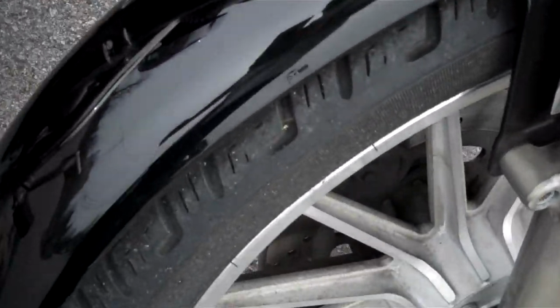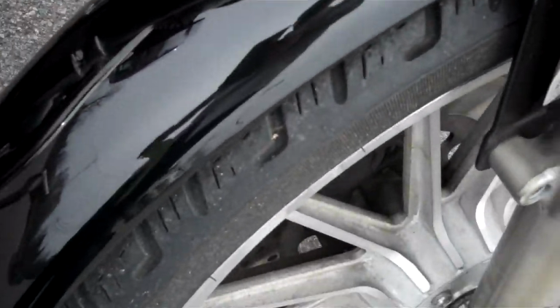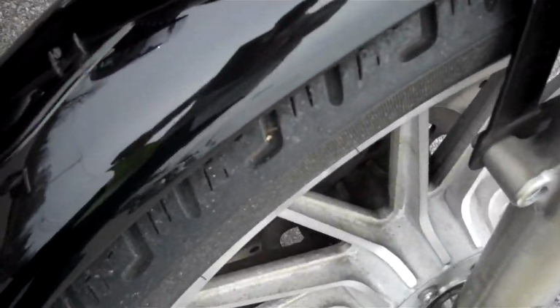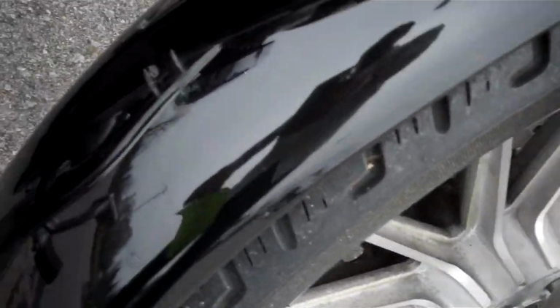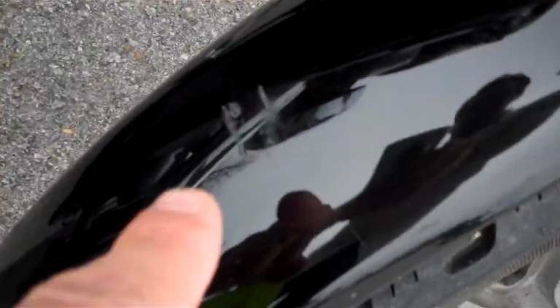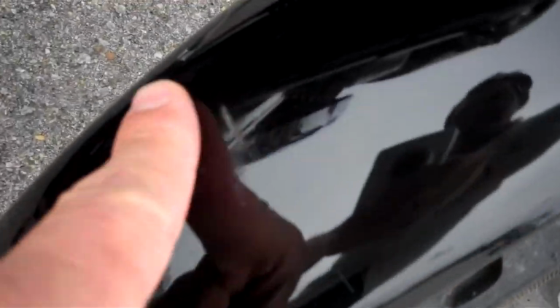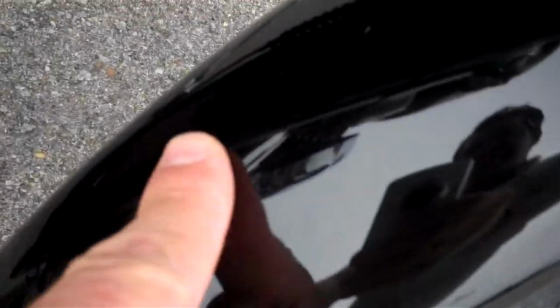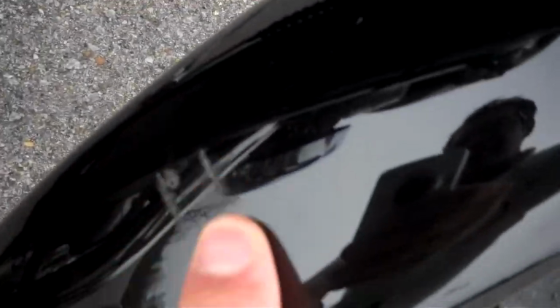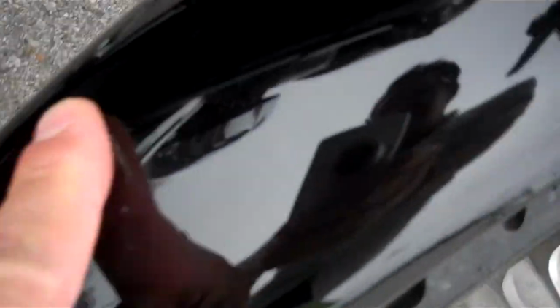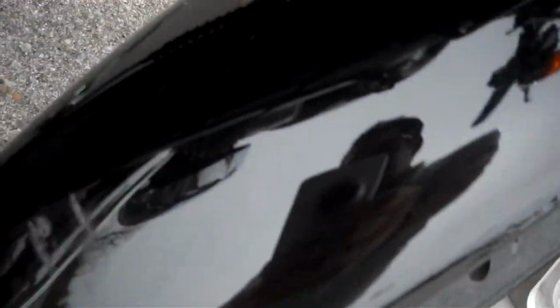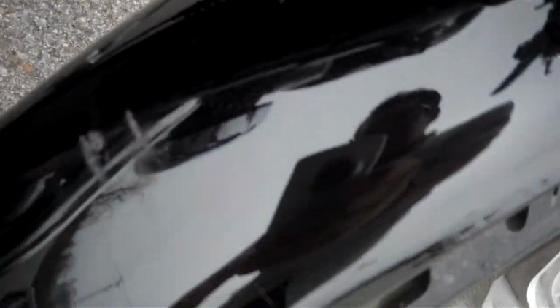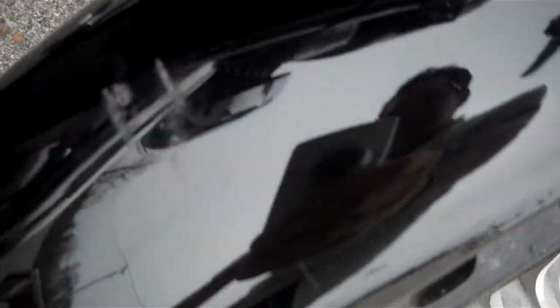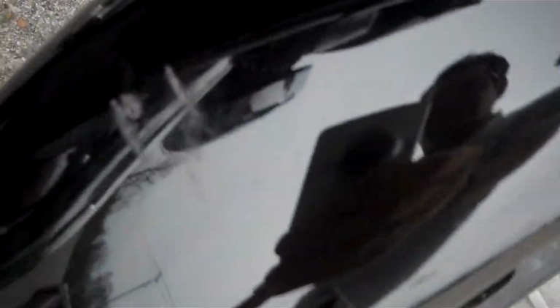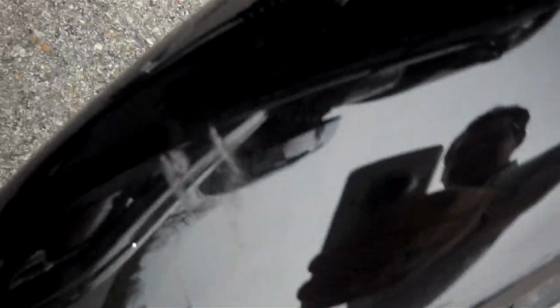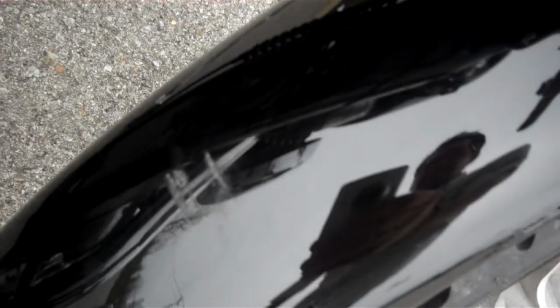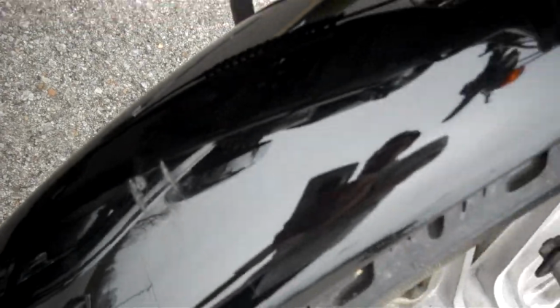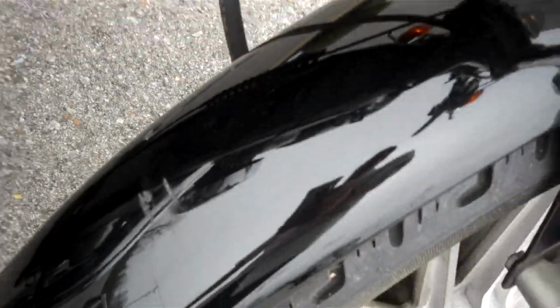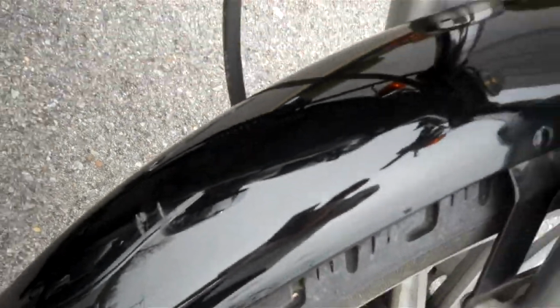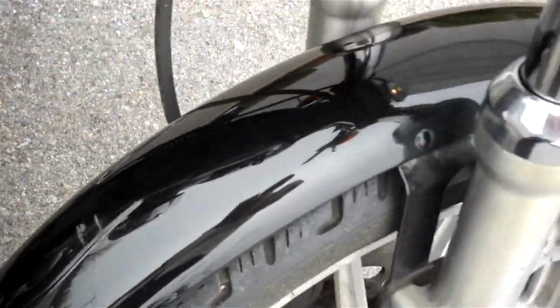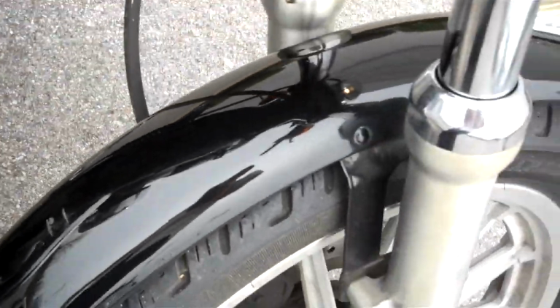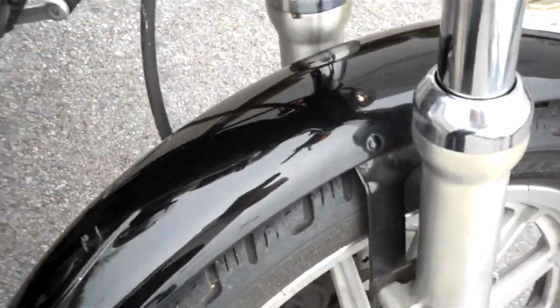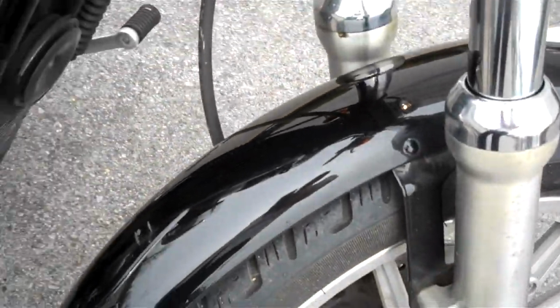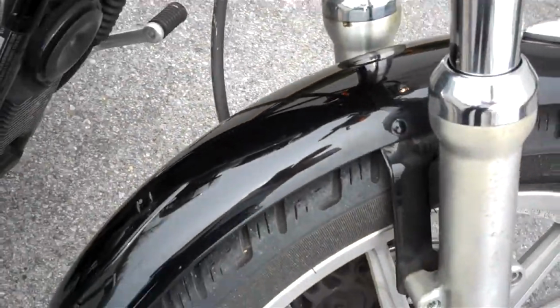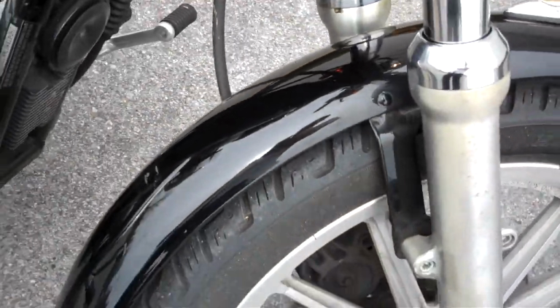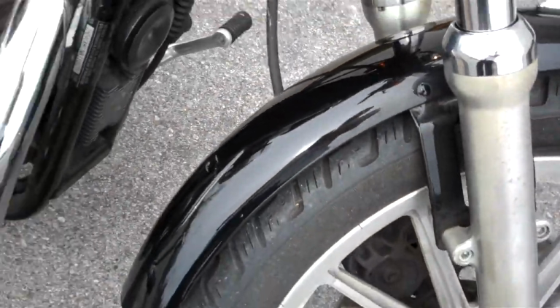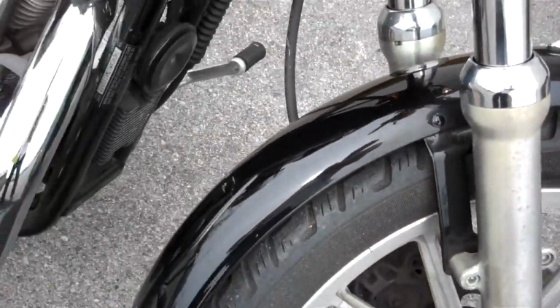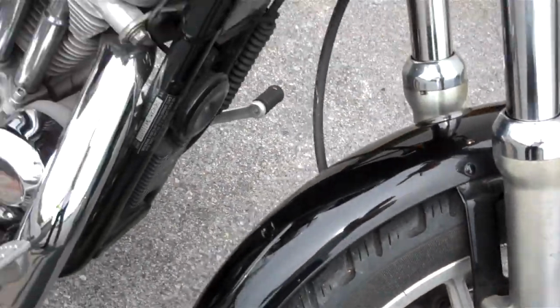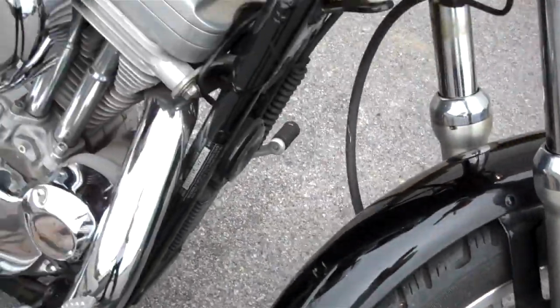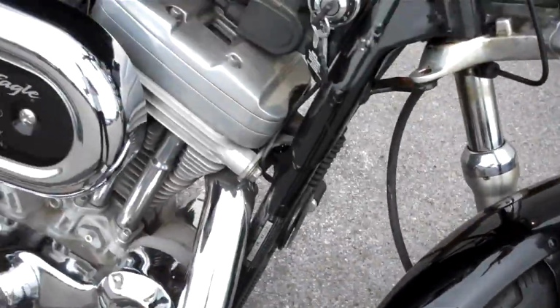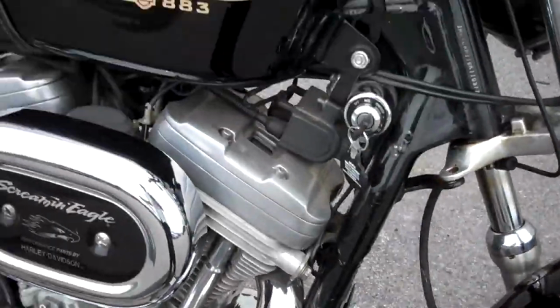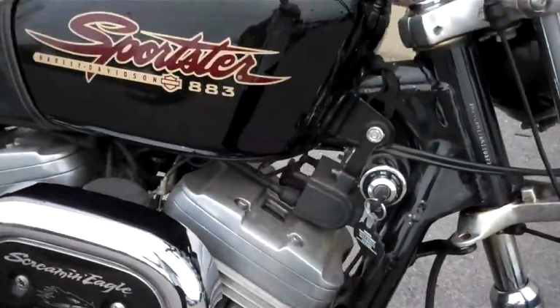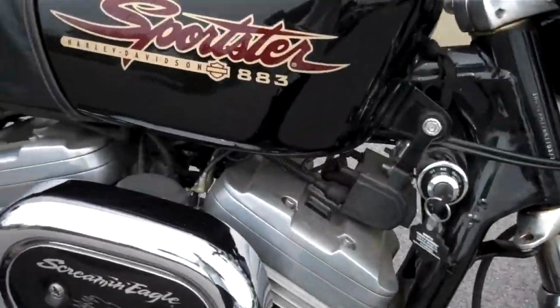There are some scratches on the back fender here, but they can be touched up easily with vivid black paint. Not too bad of a motorcycle.